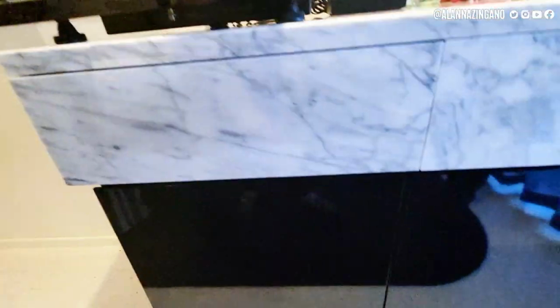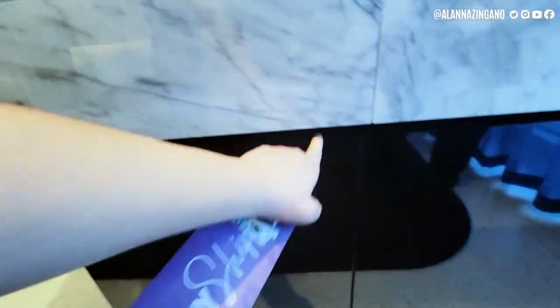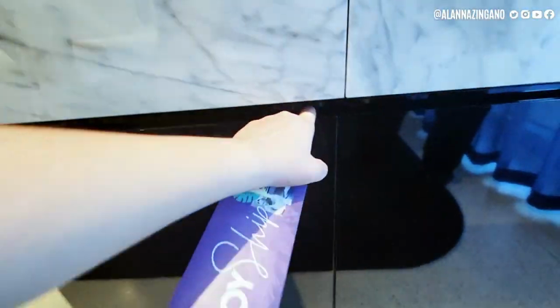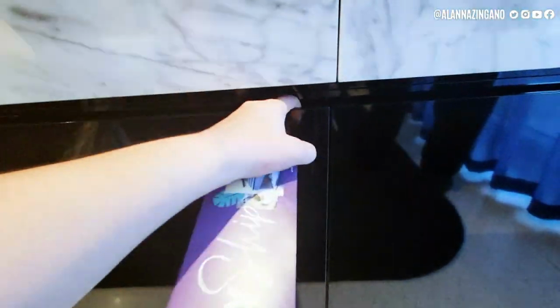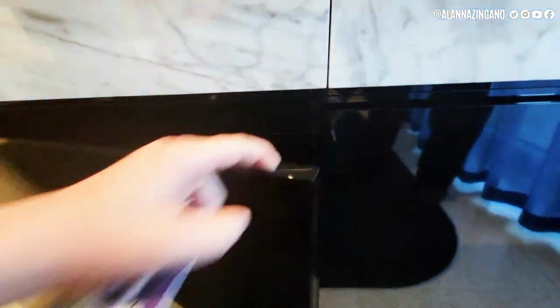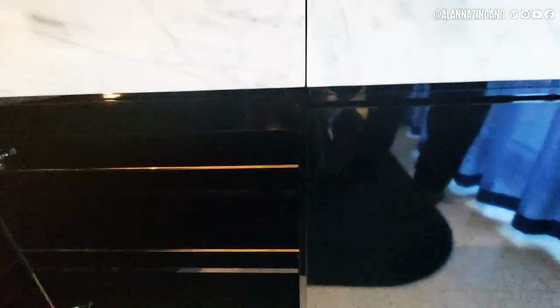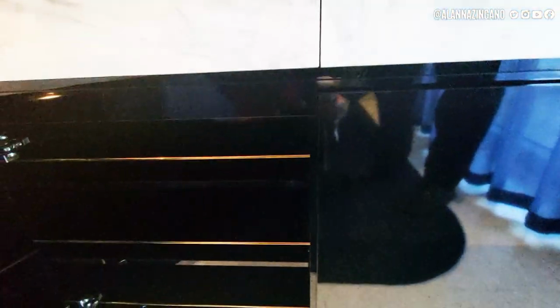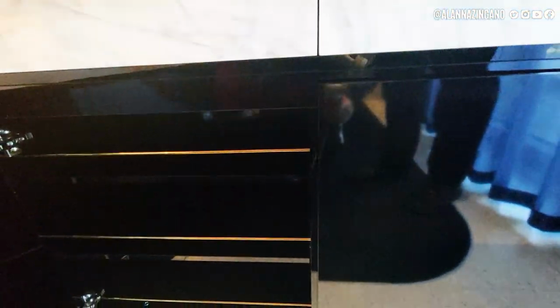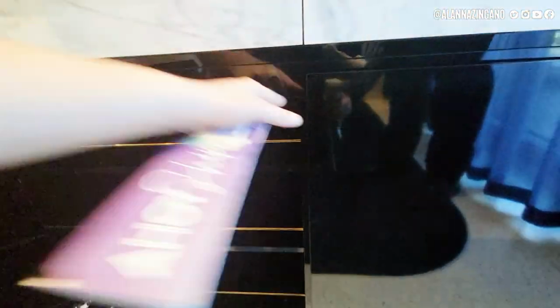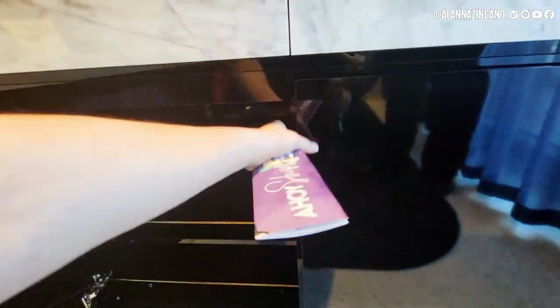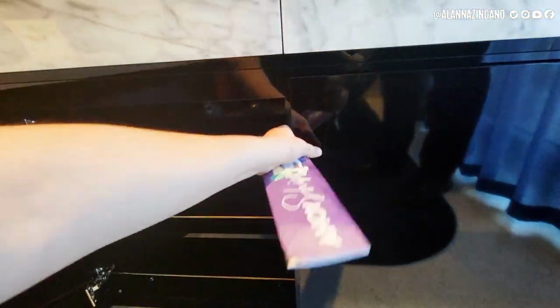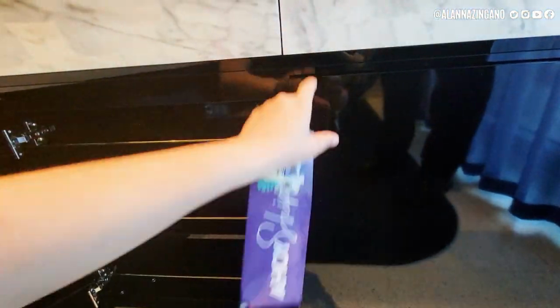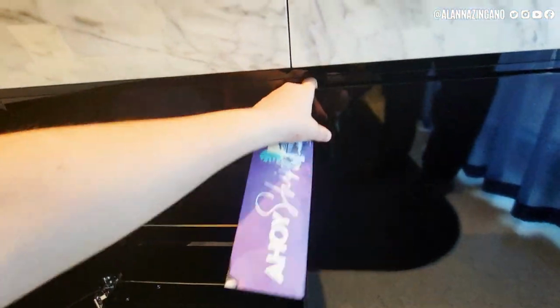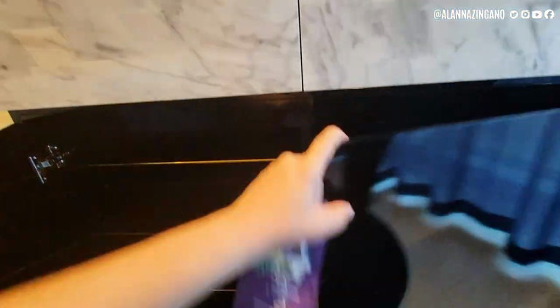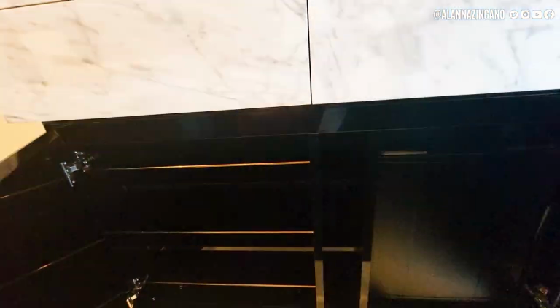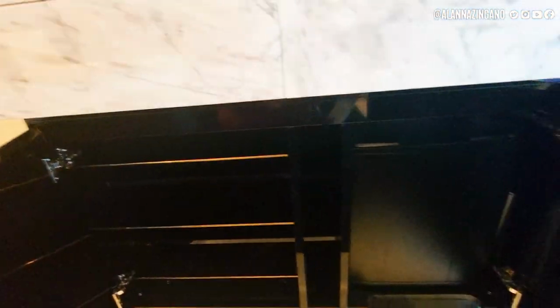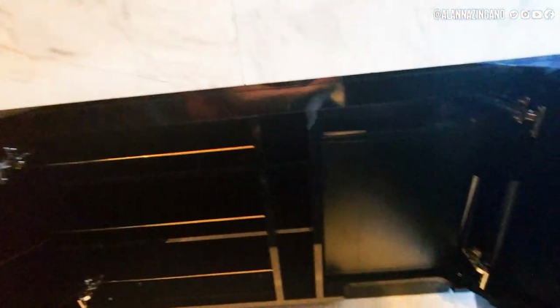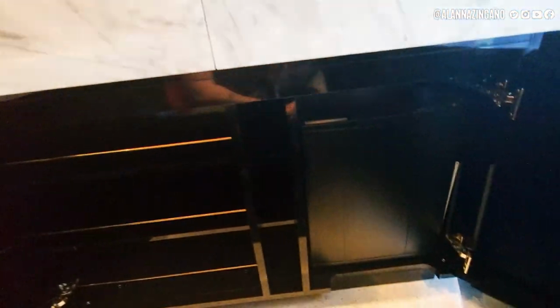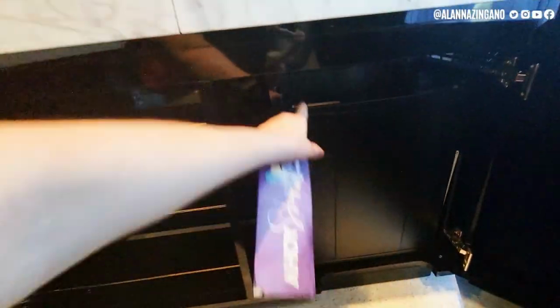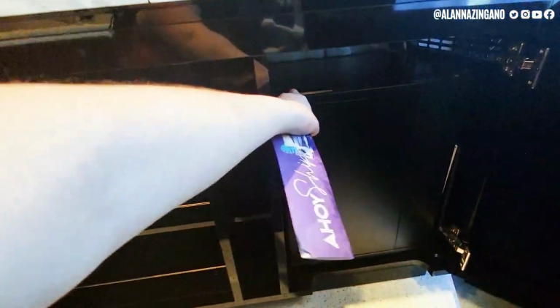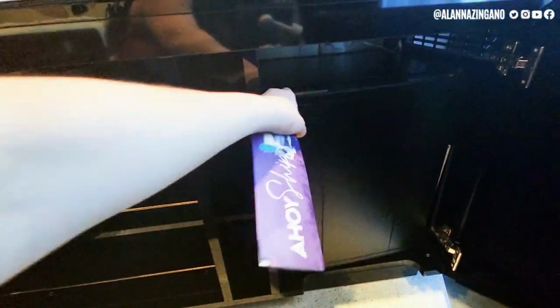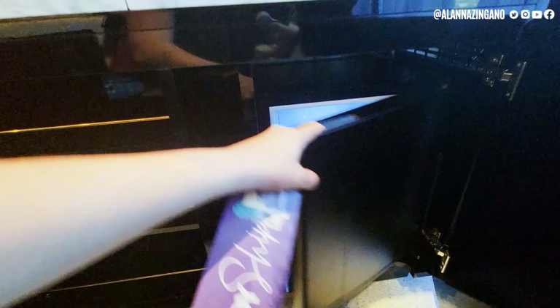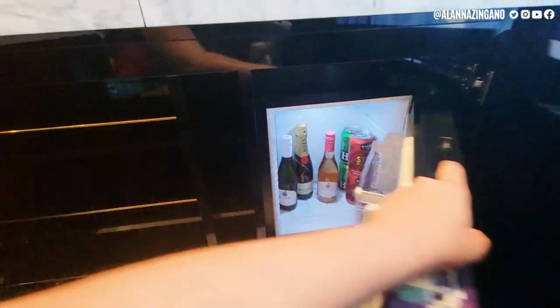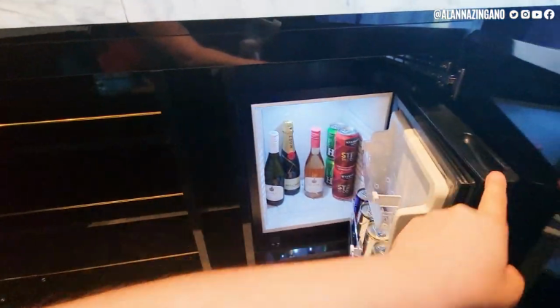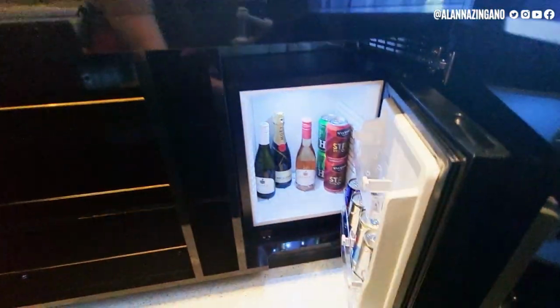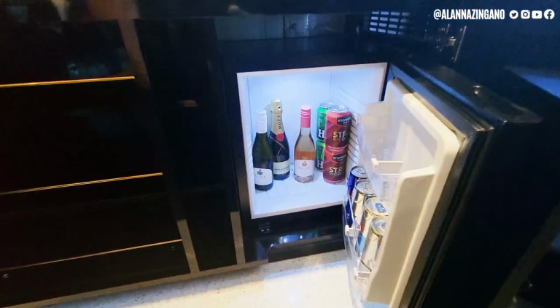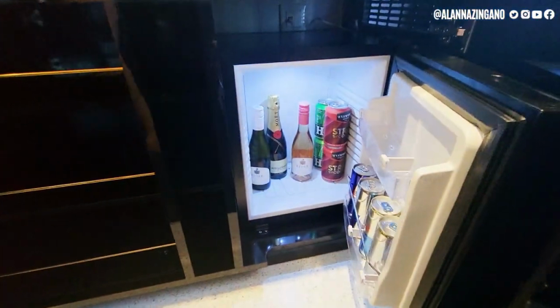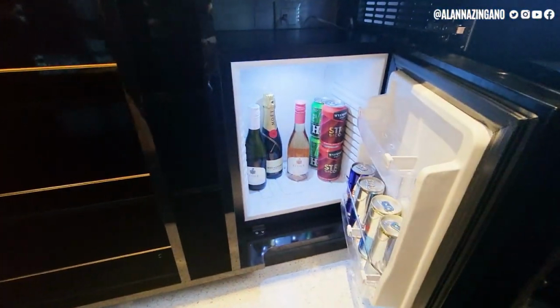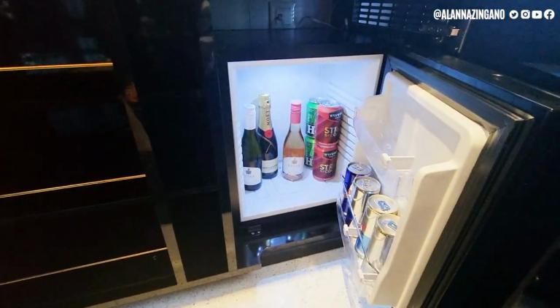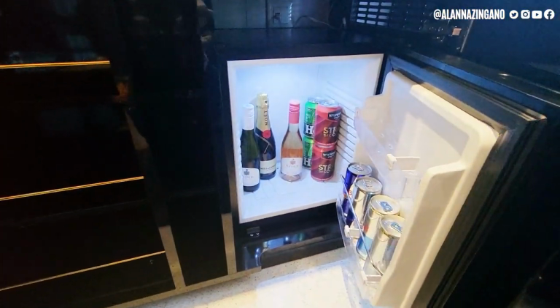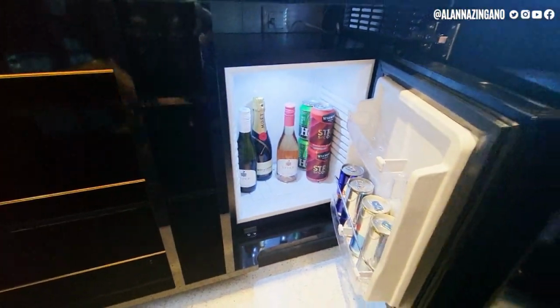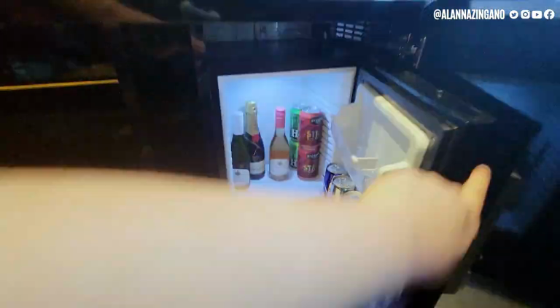Inside here we have some shelving and your mini fridge, which is actually stocked for you.